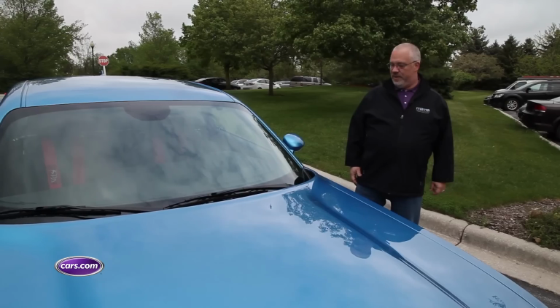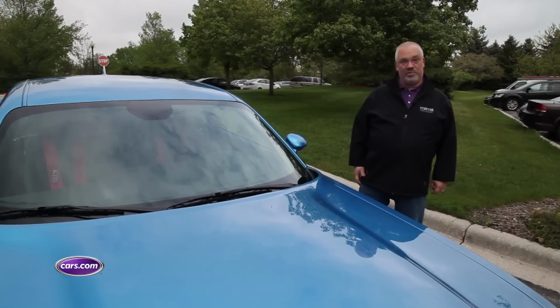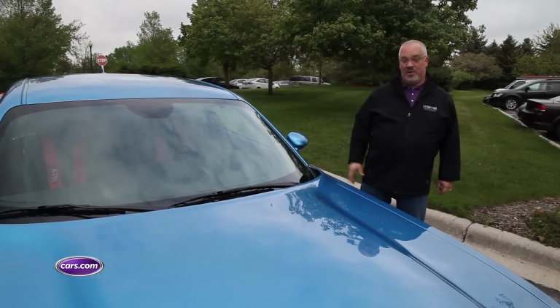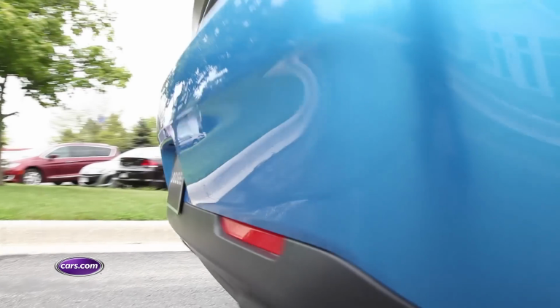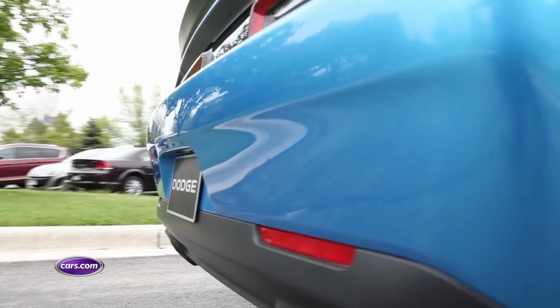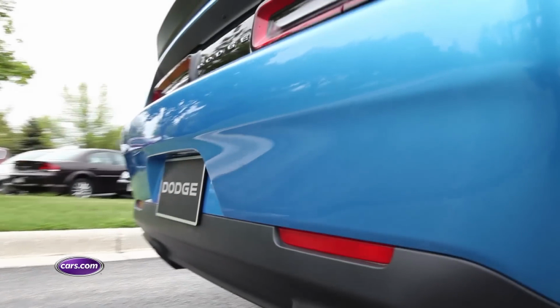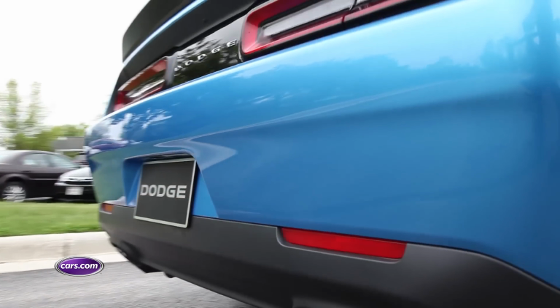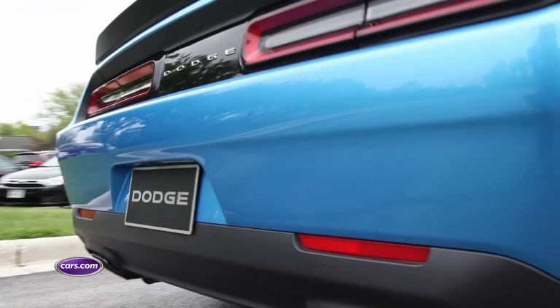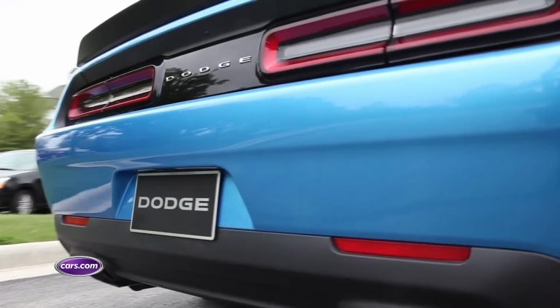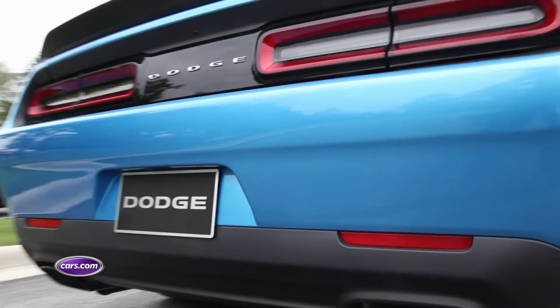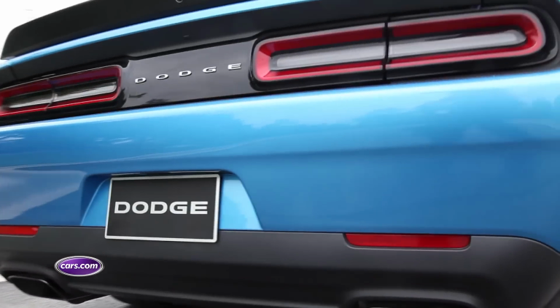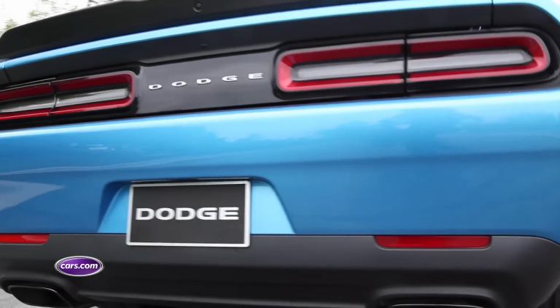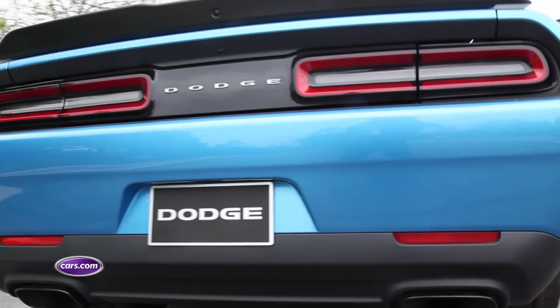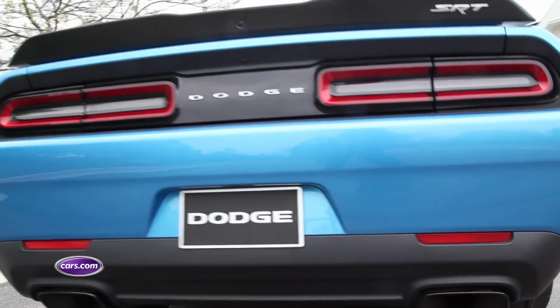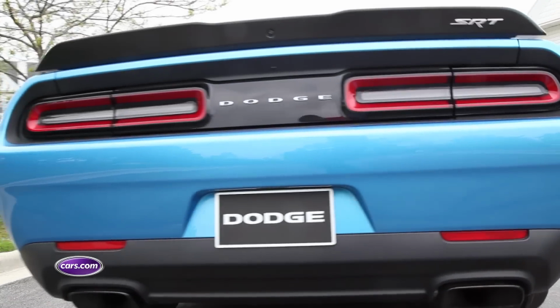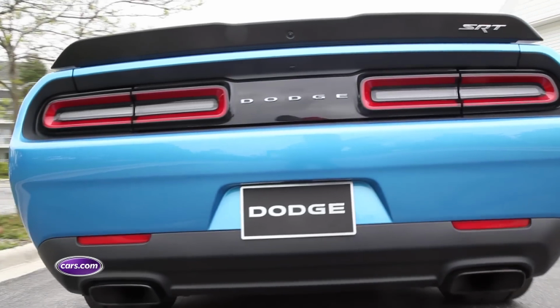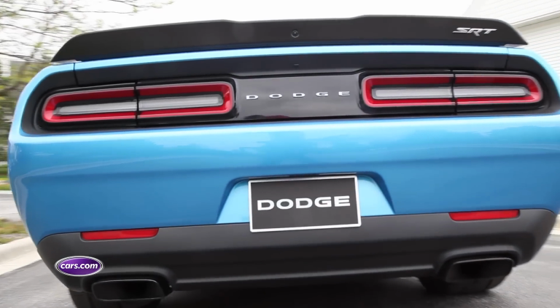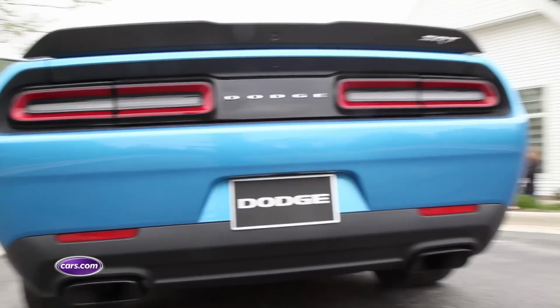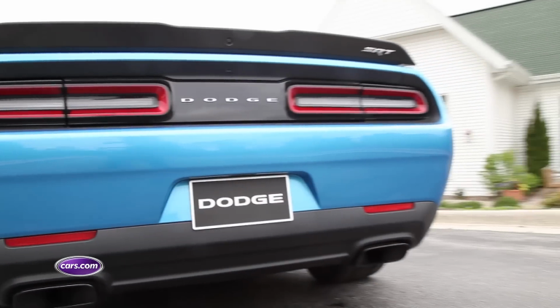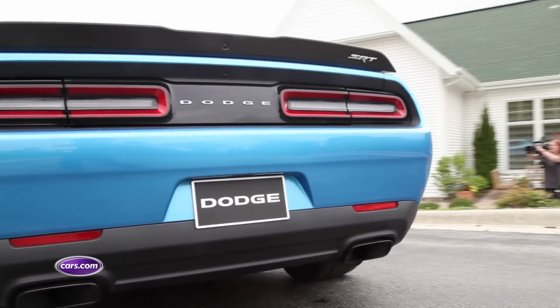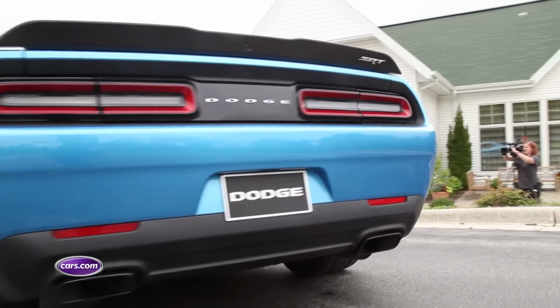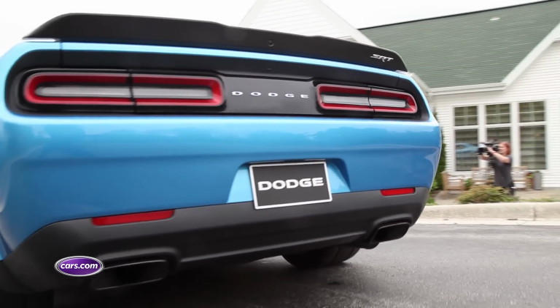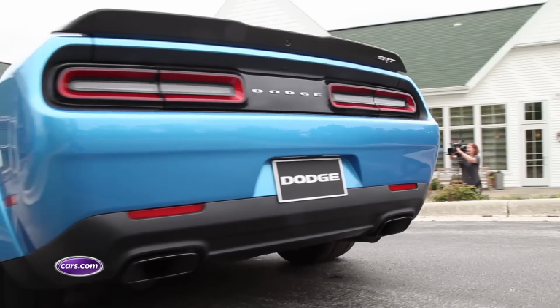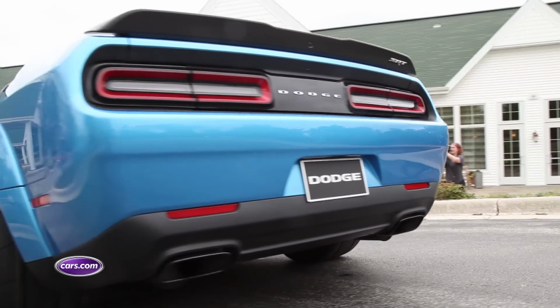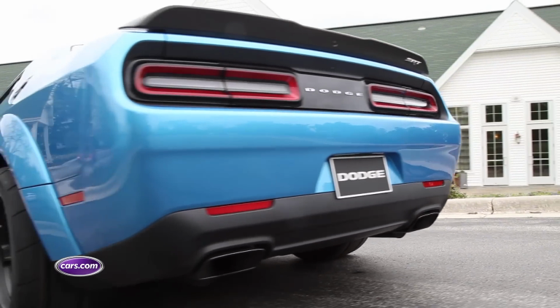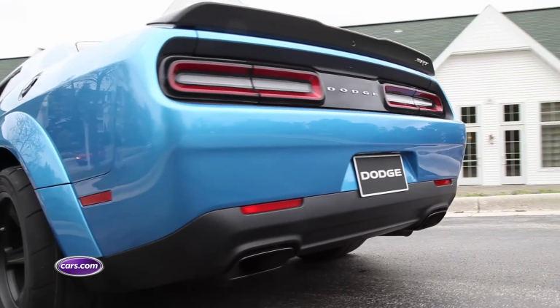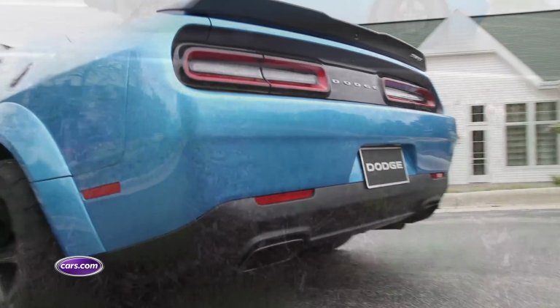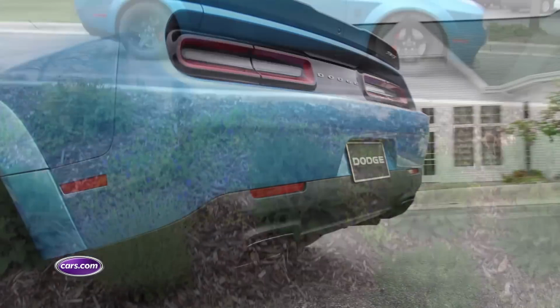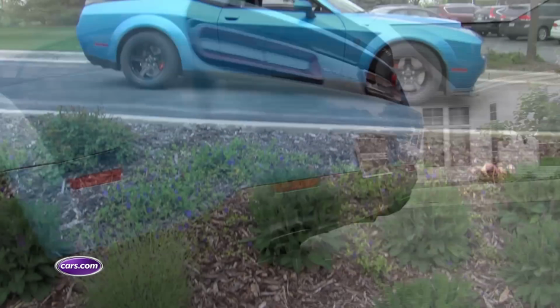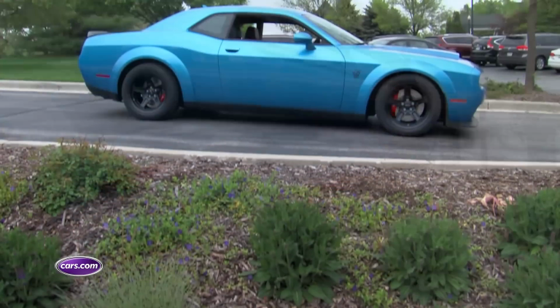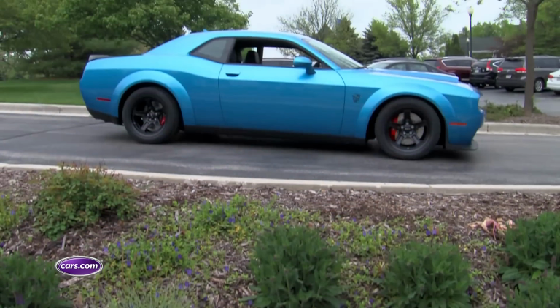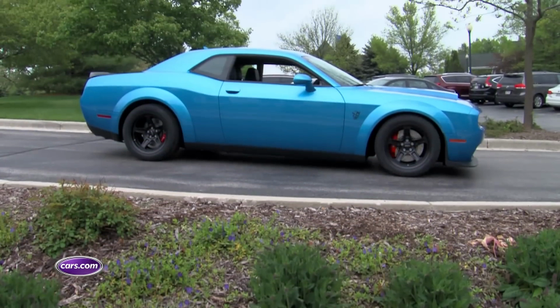Speaking of blue, check this out. This is the new B5 blue color. It's the first time we're seeing it, and let me tell you, this thing is gorgeous.